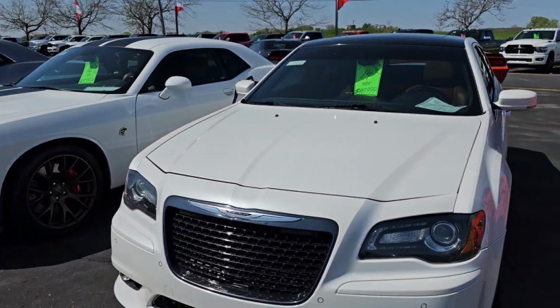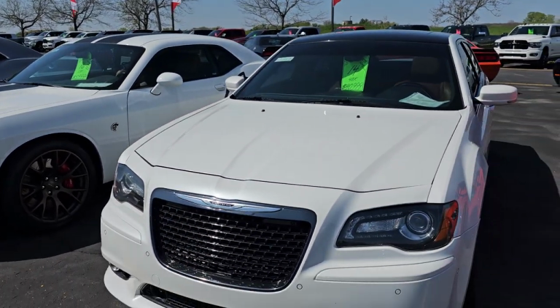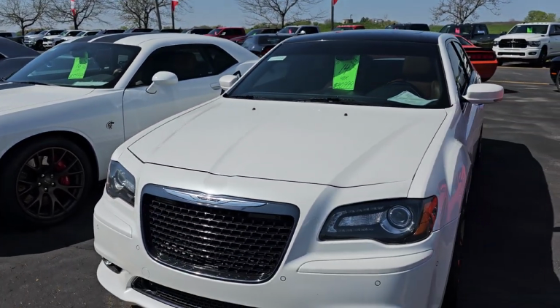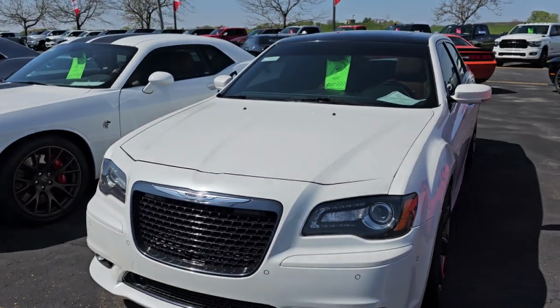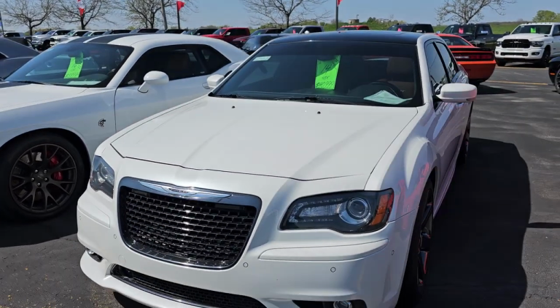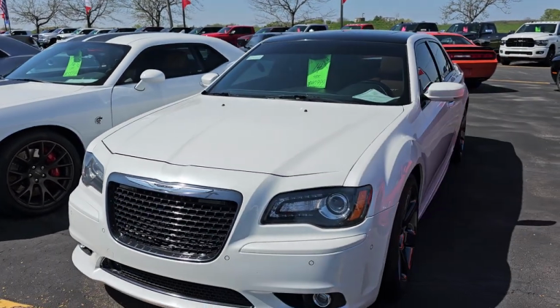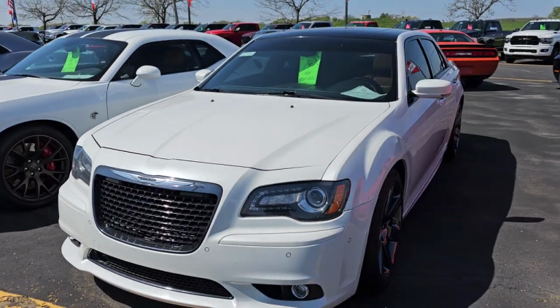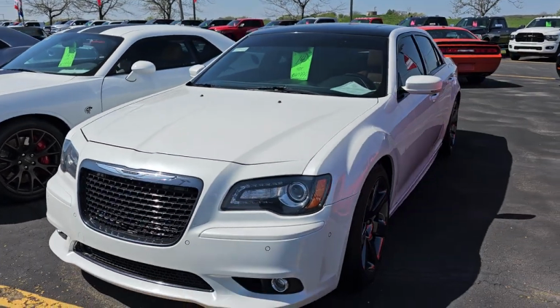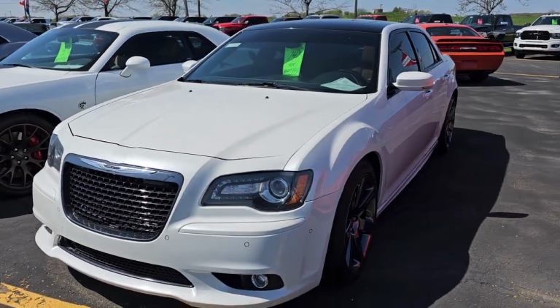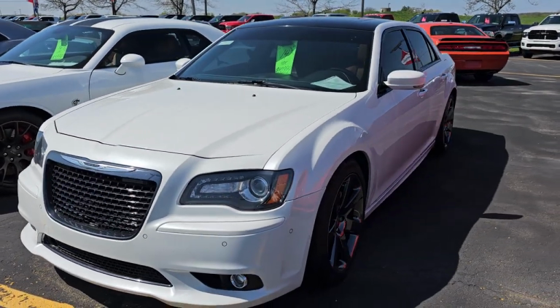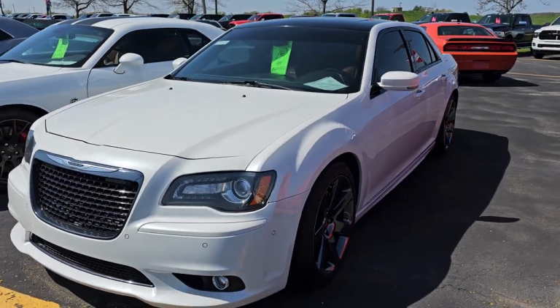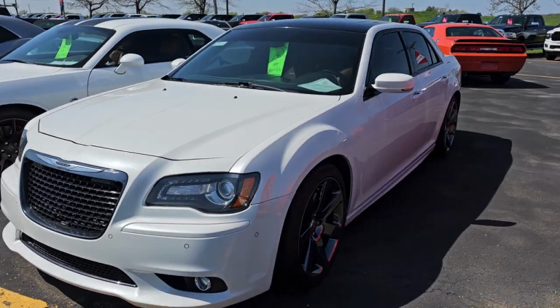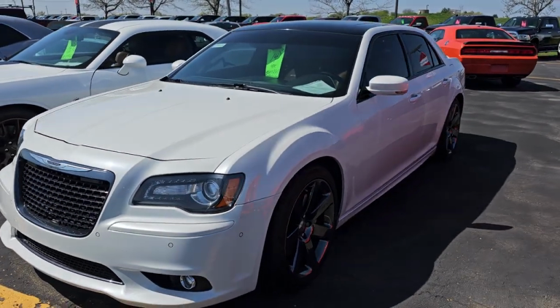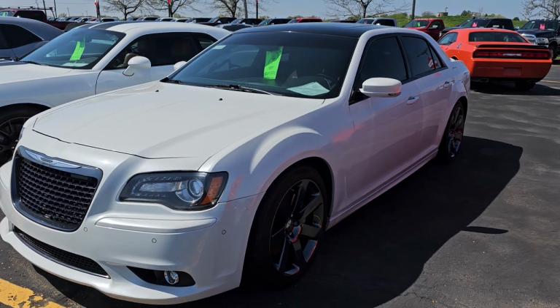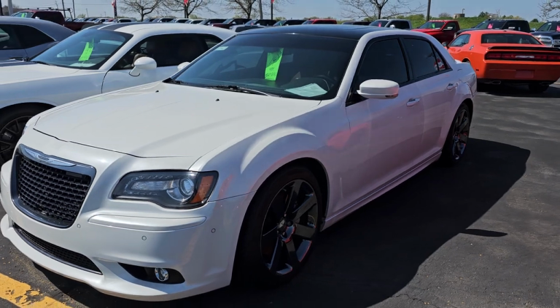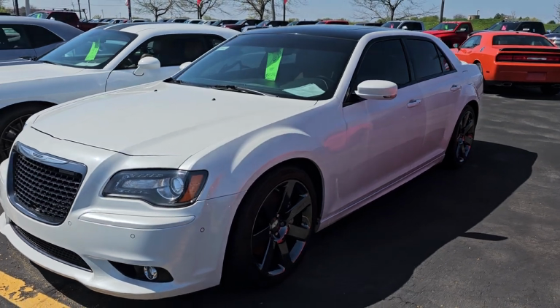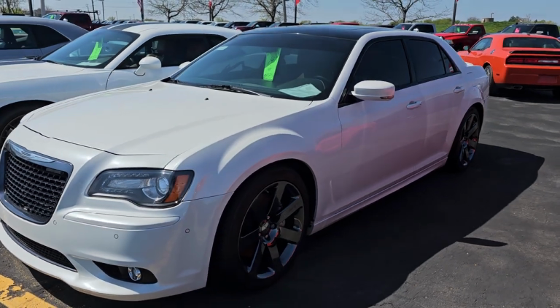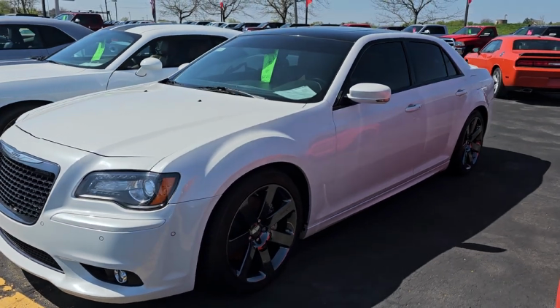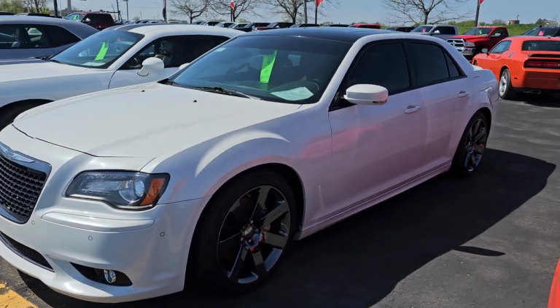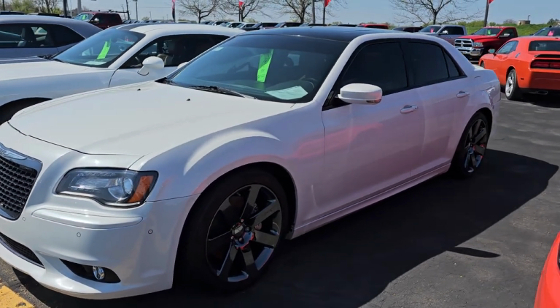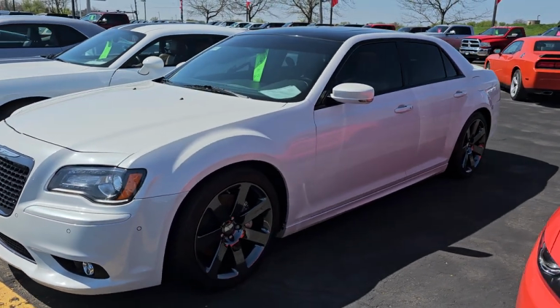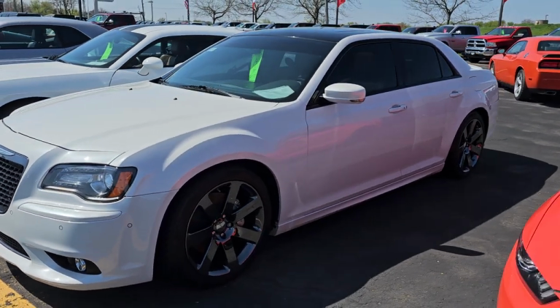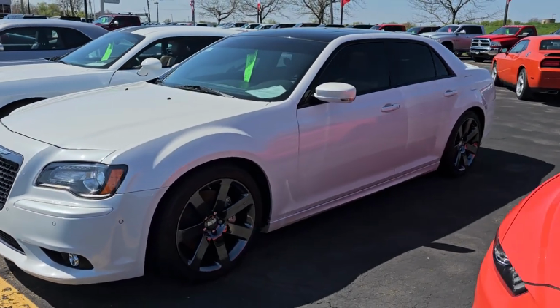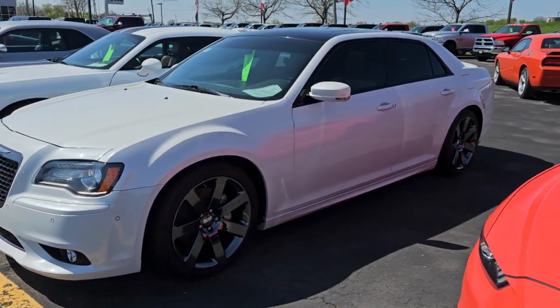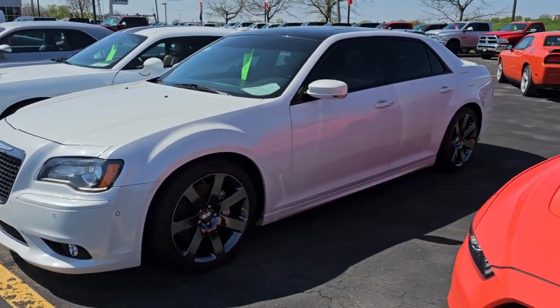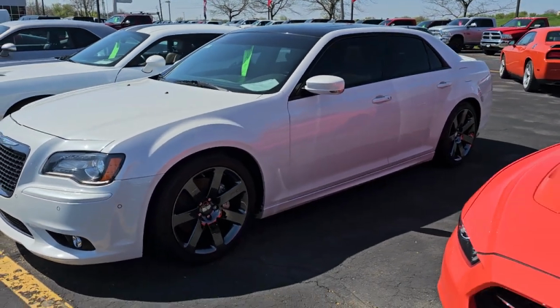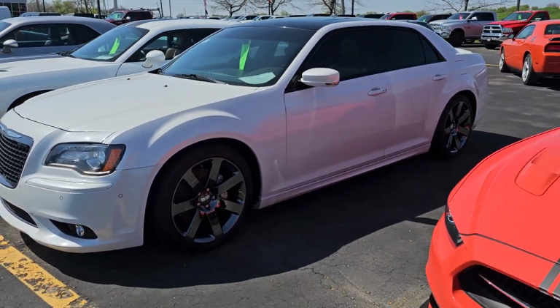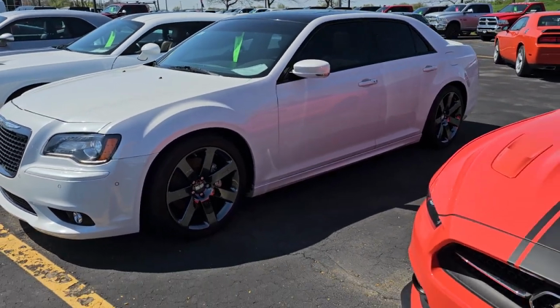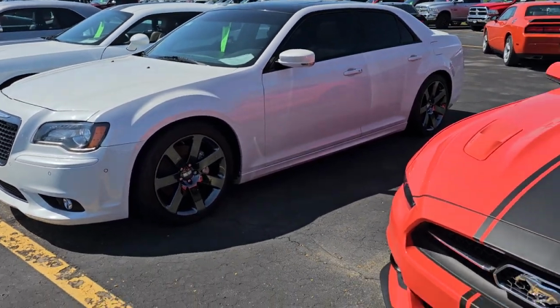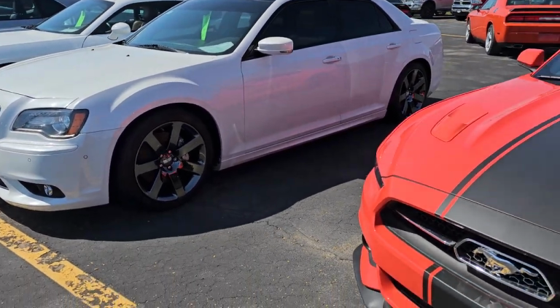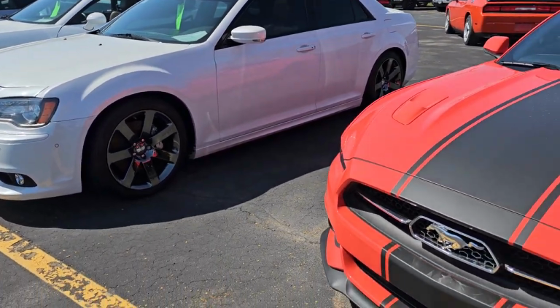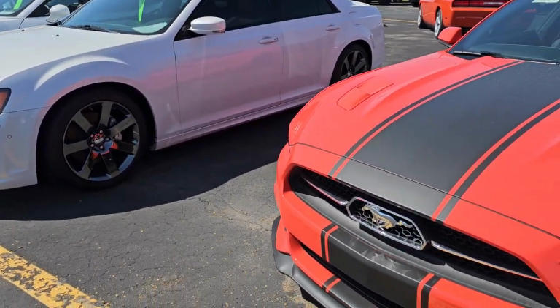This is our SRT Chrysler 300. This is a very popular car — we've got a video of that one up.